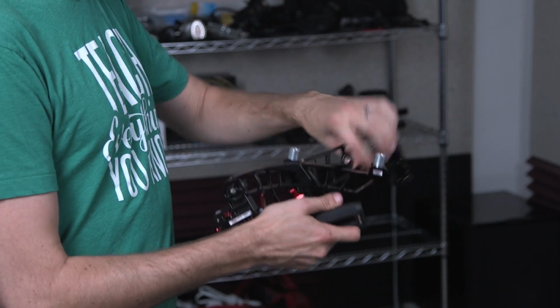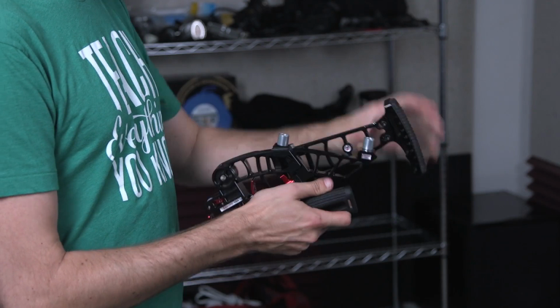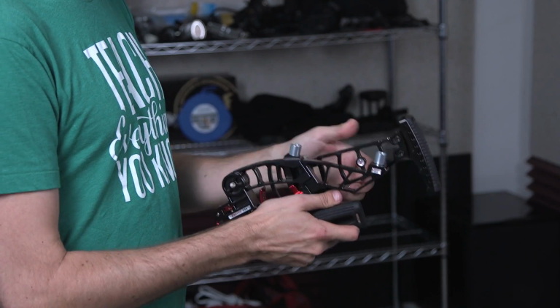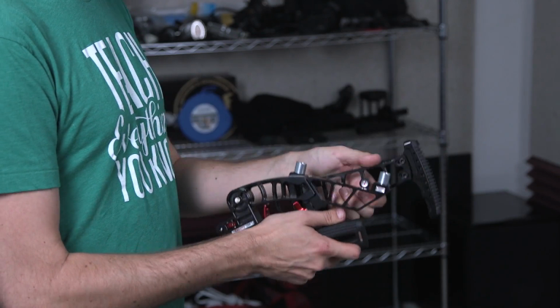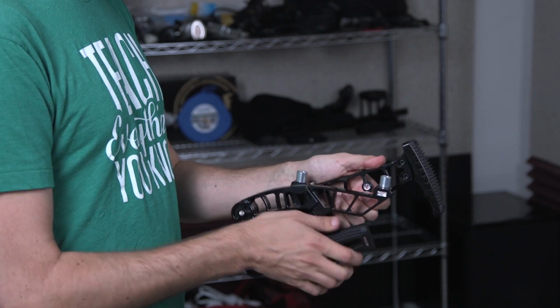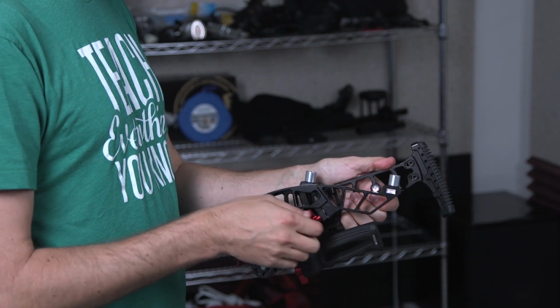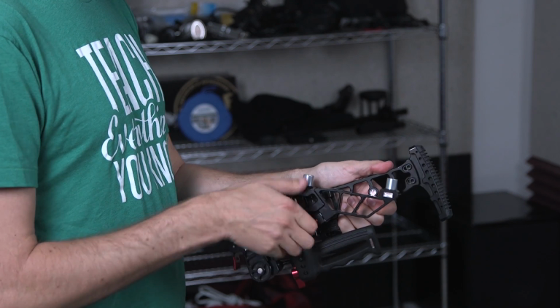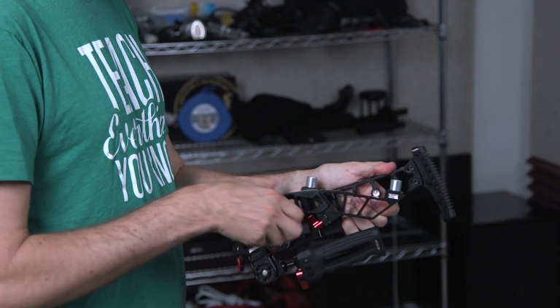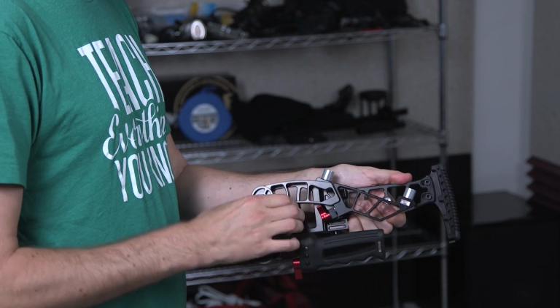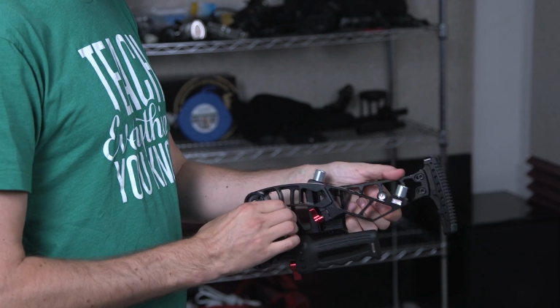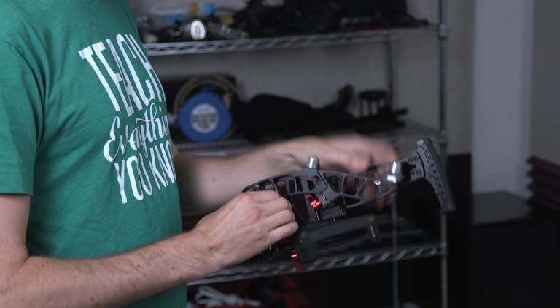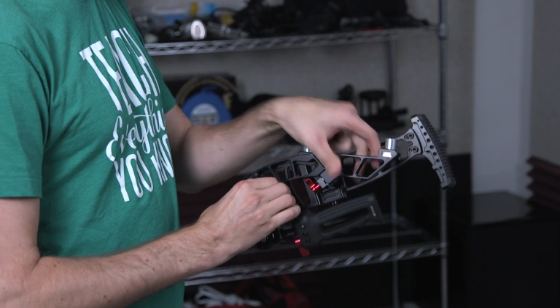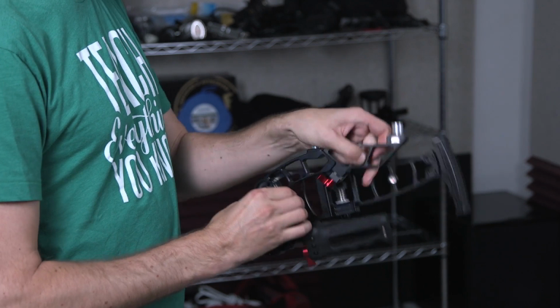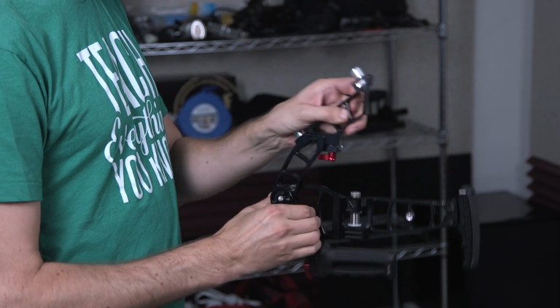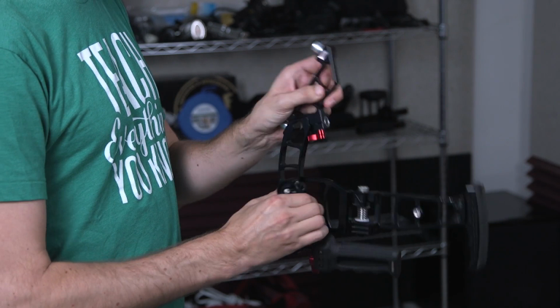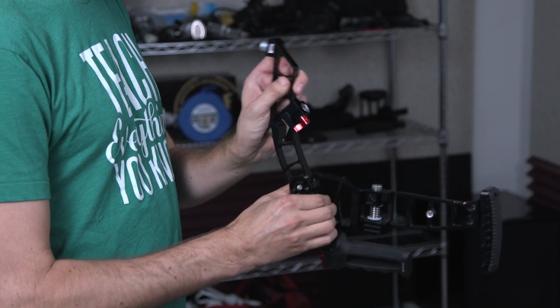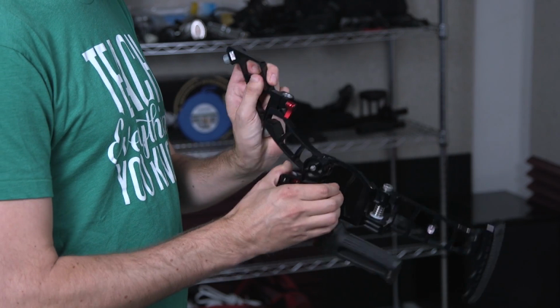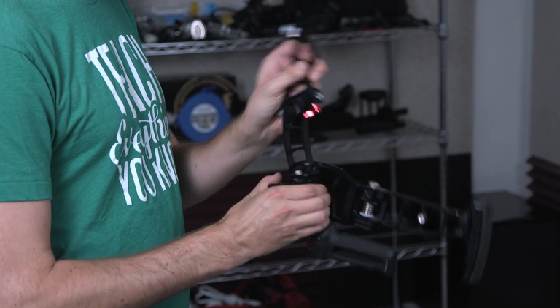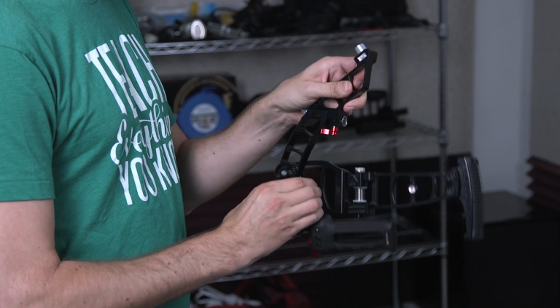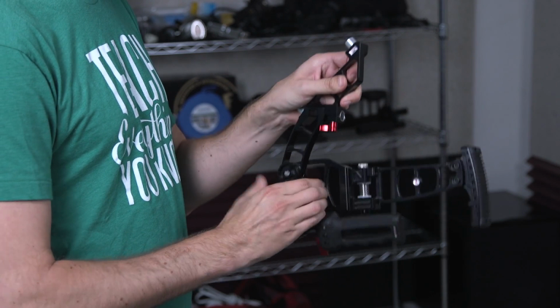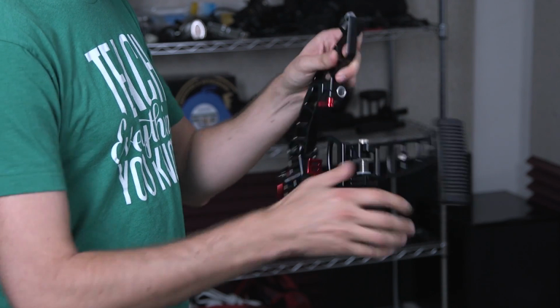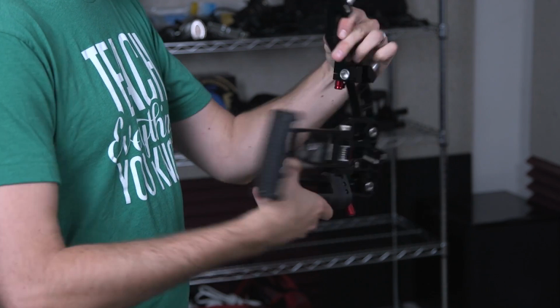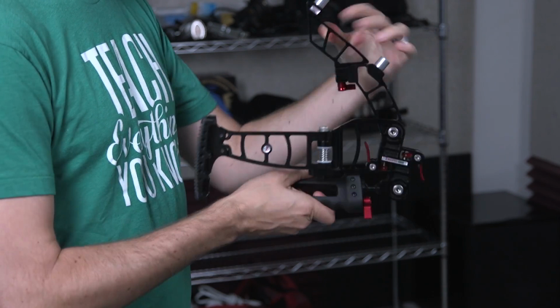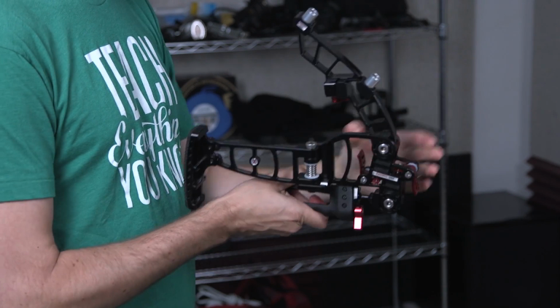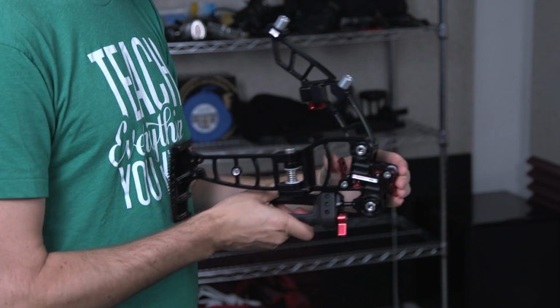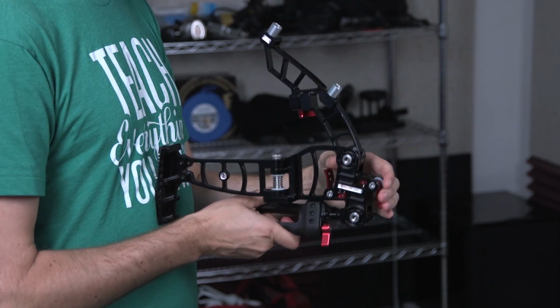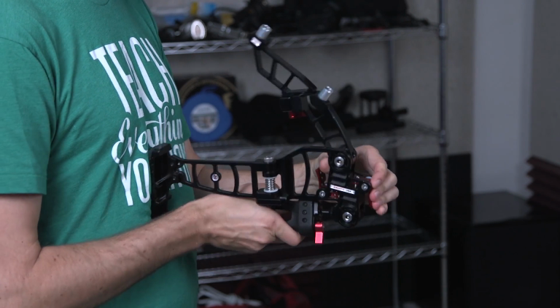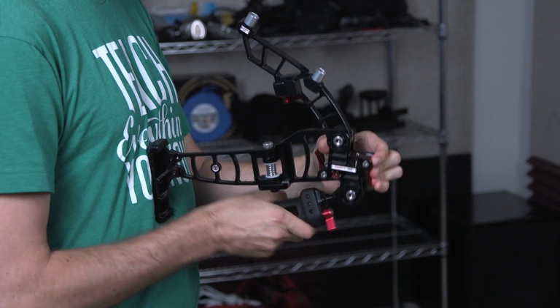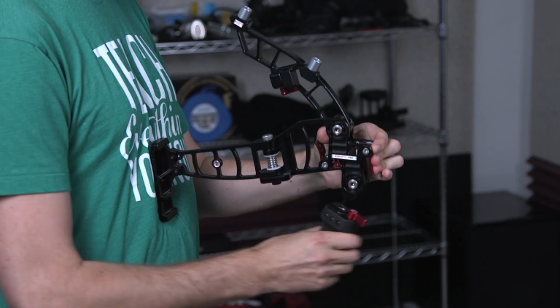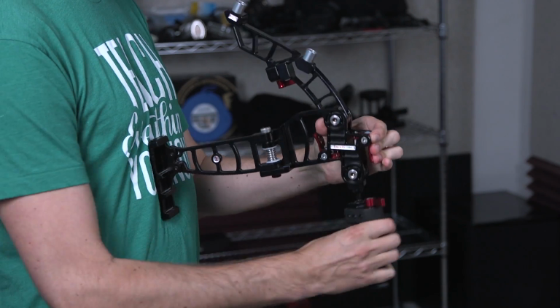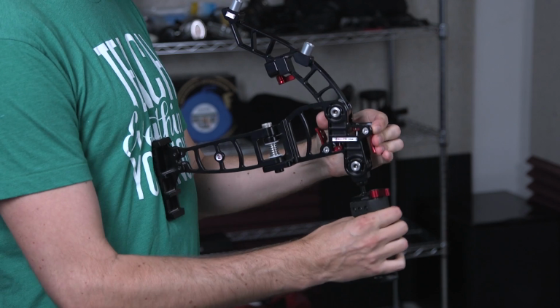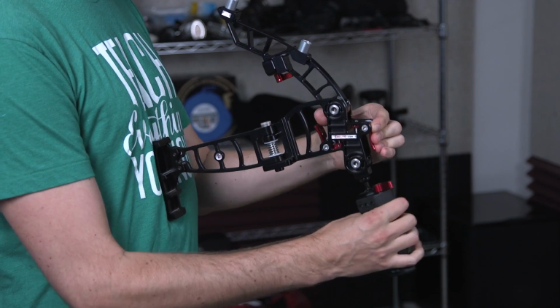I'm going to talk about what I like about it, how you can set it up, and how it works with mirrorless cameras, DSLRs, and all that kind of stuff.